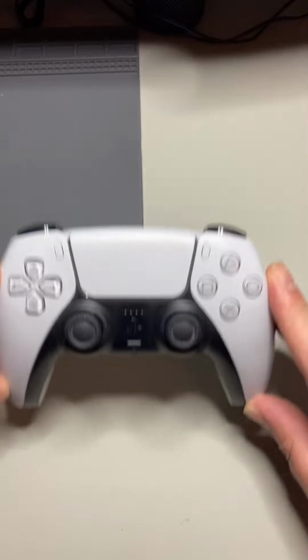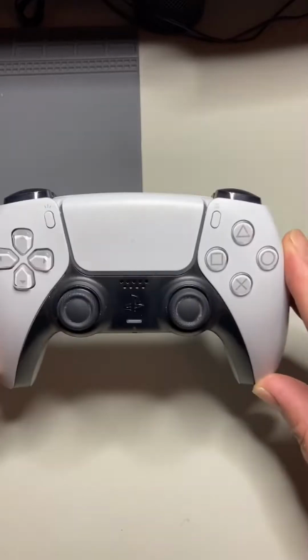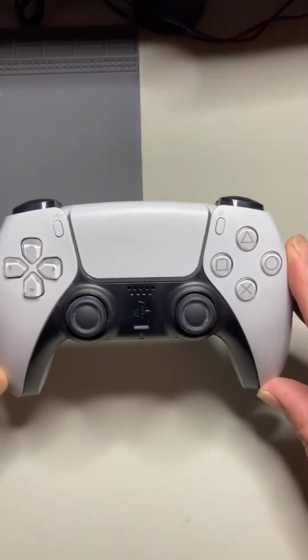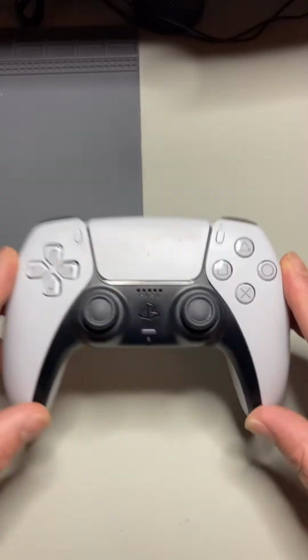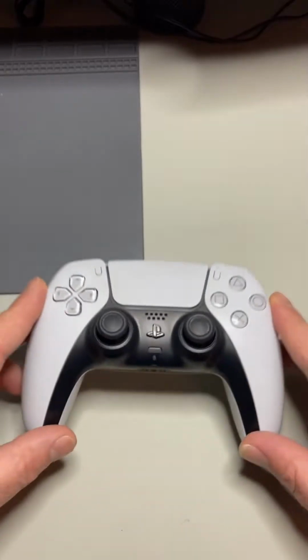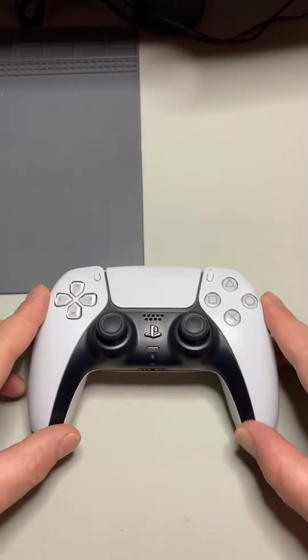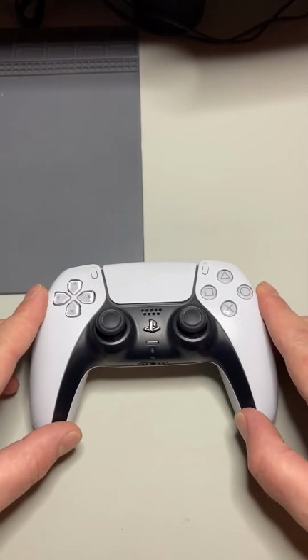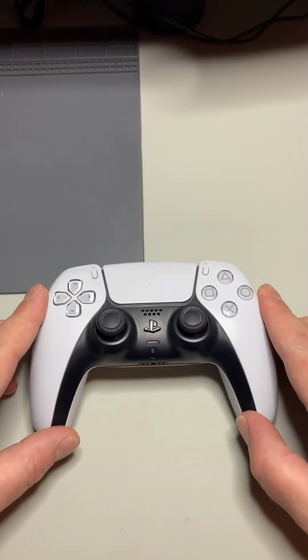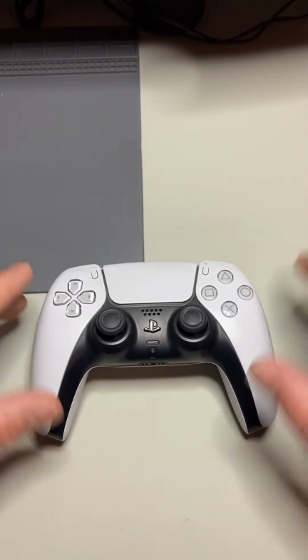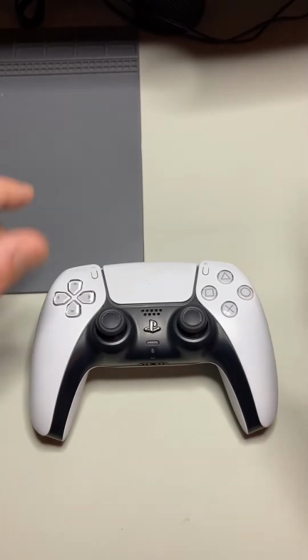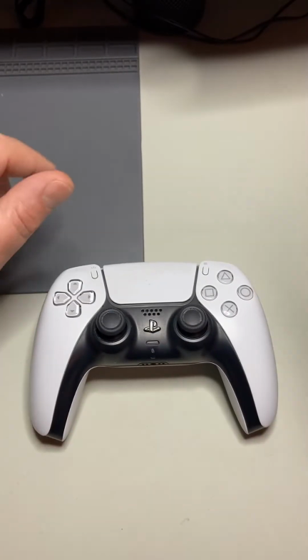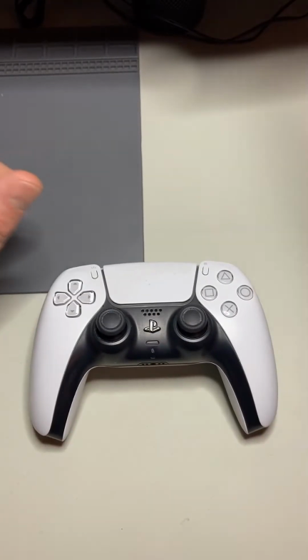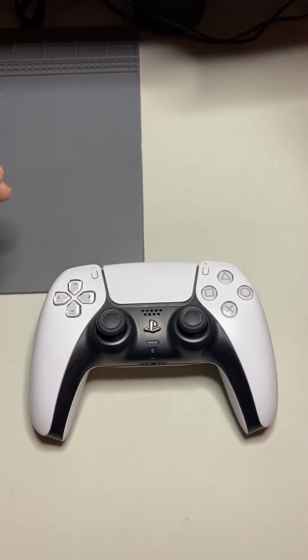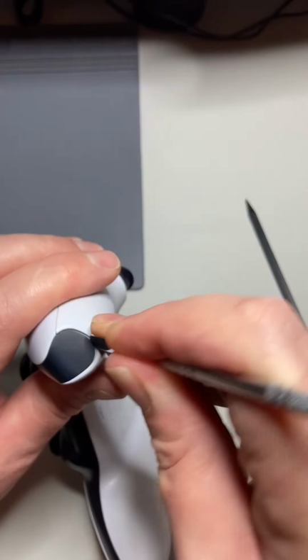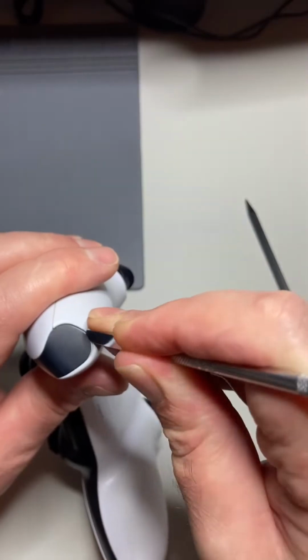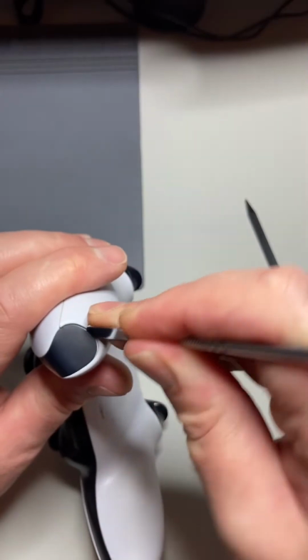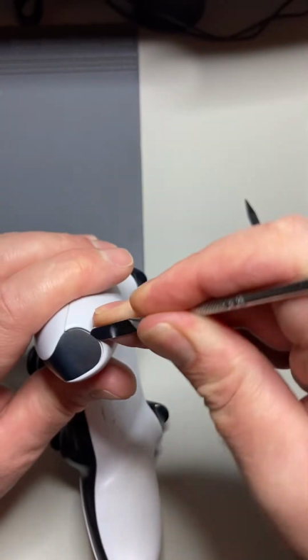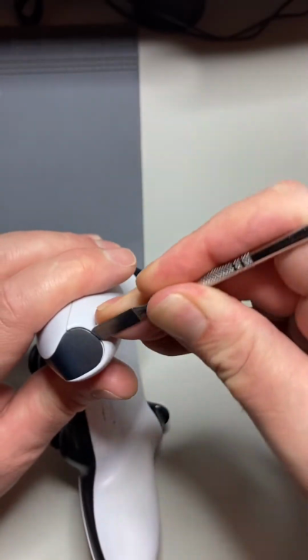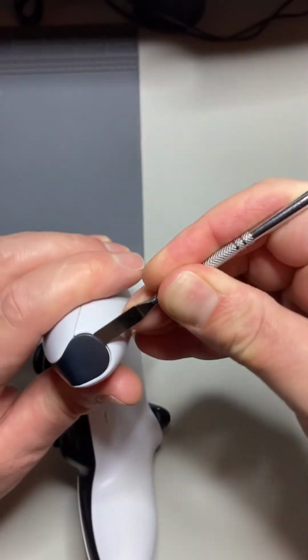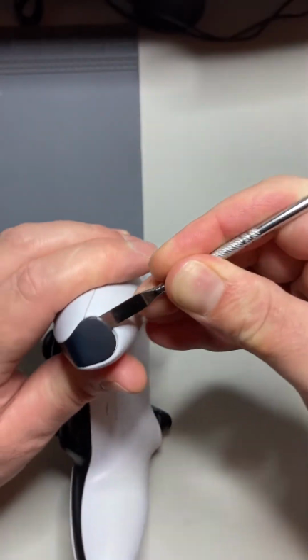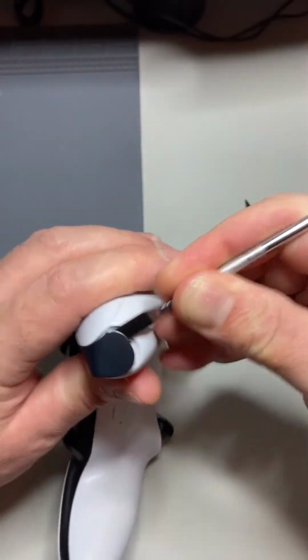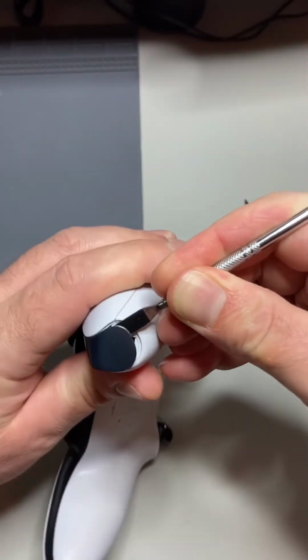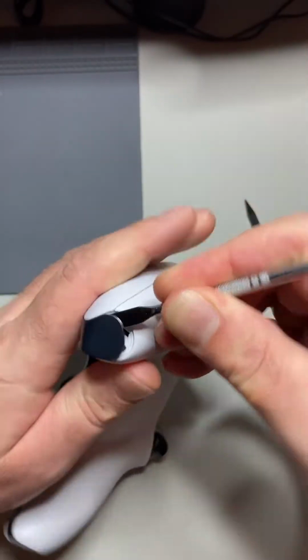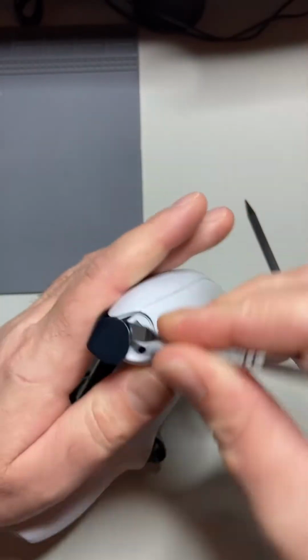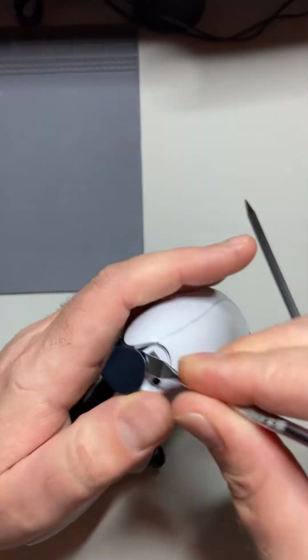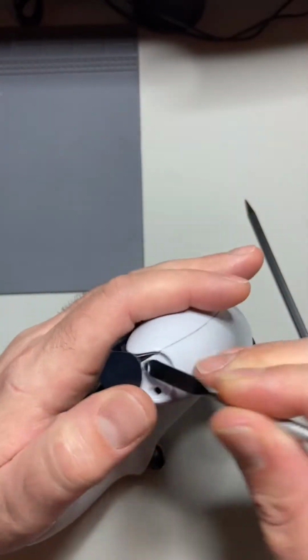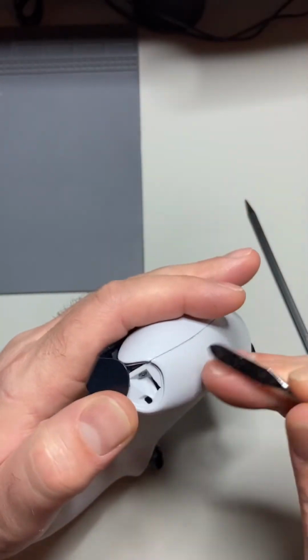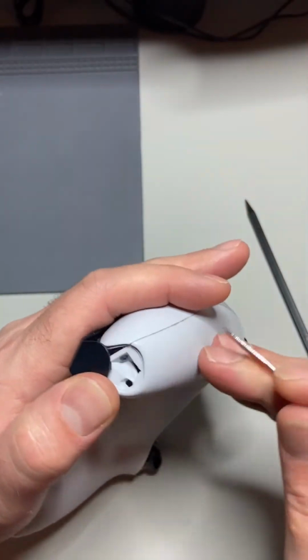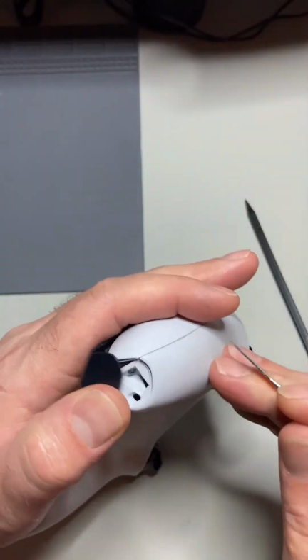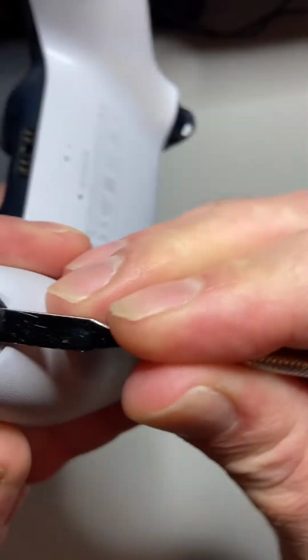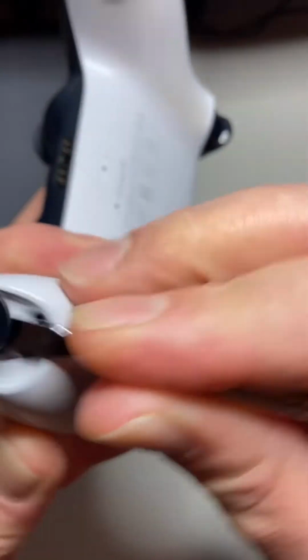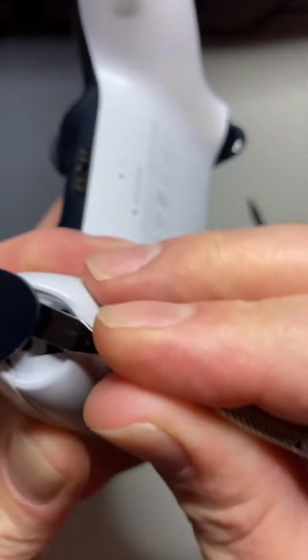Hey you dirty PS5 controller, let's clean you out. I'm going to grab my favorite spudger and start spudging.